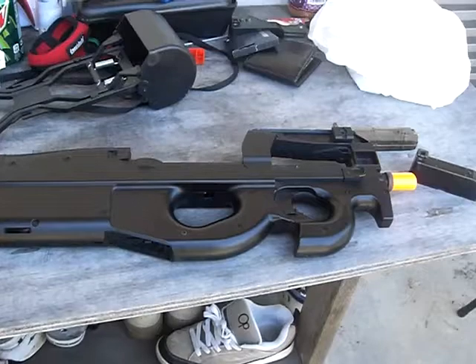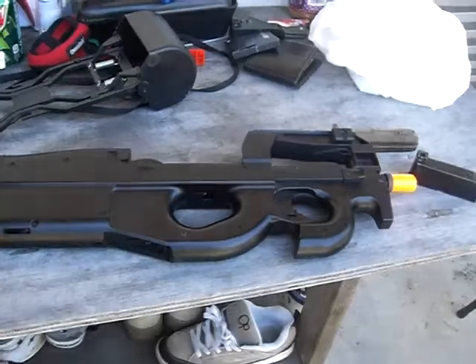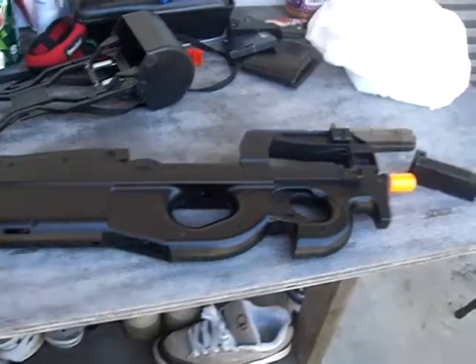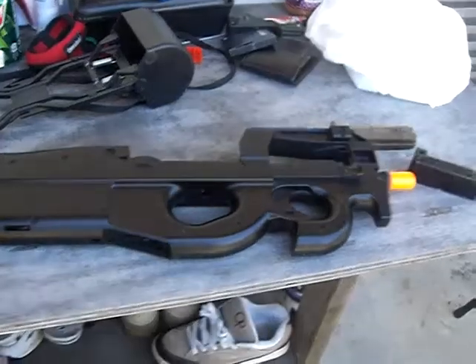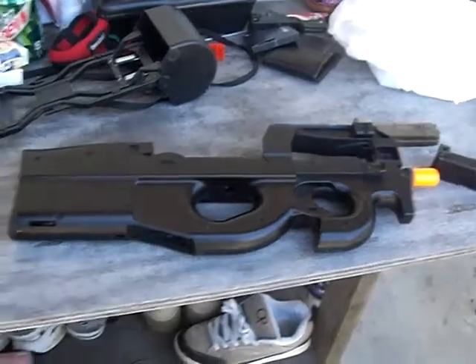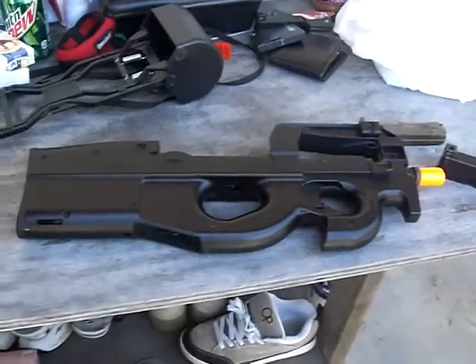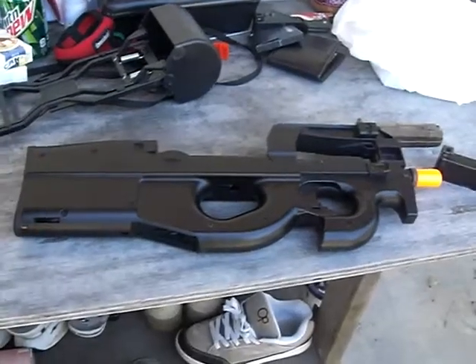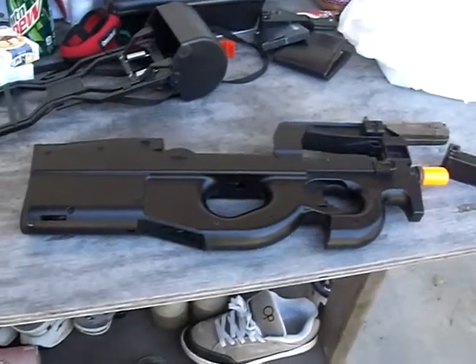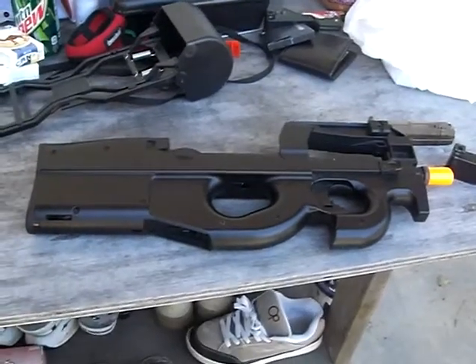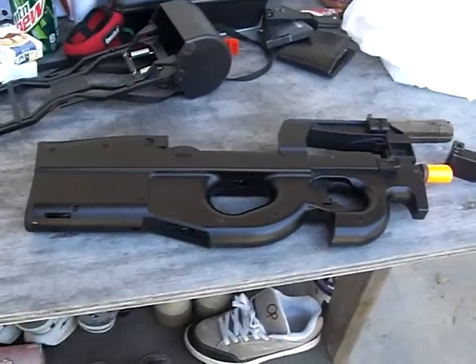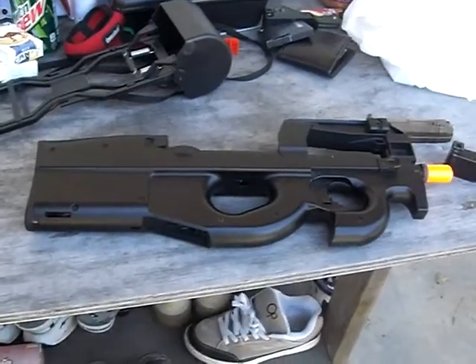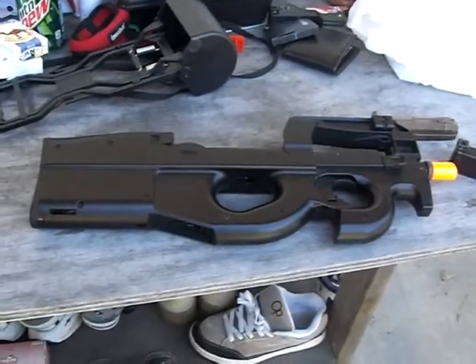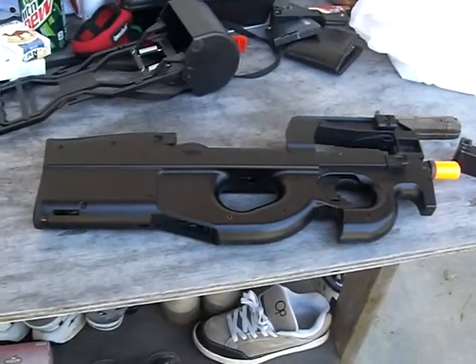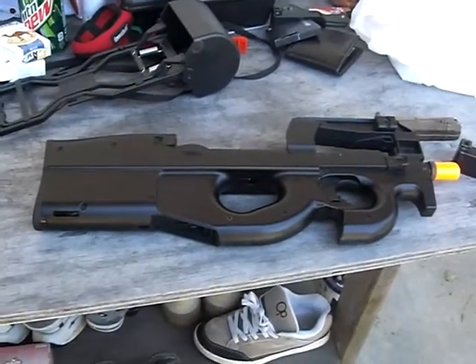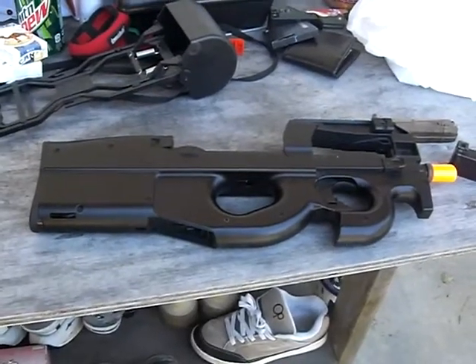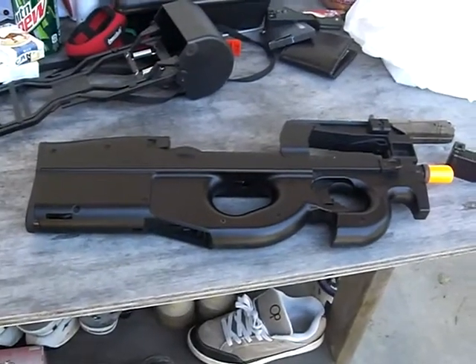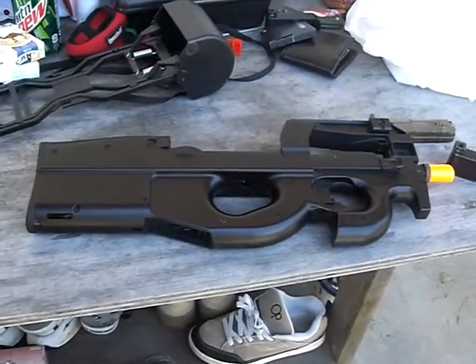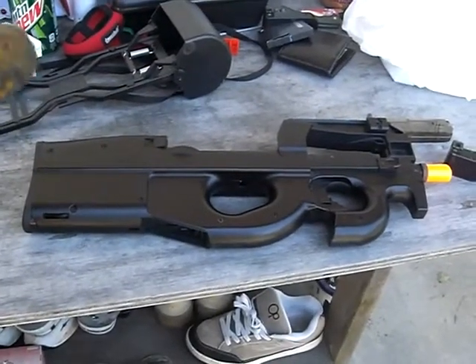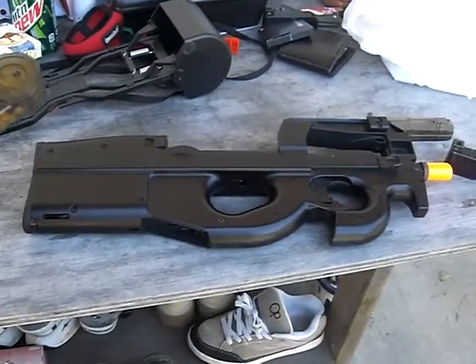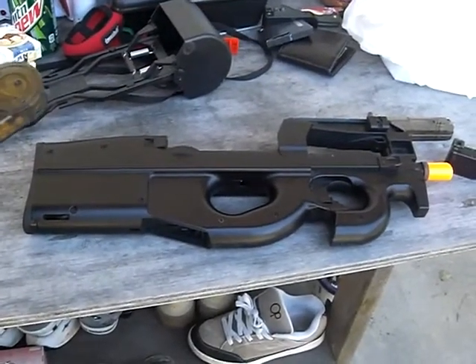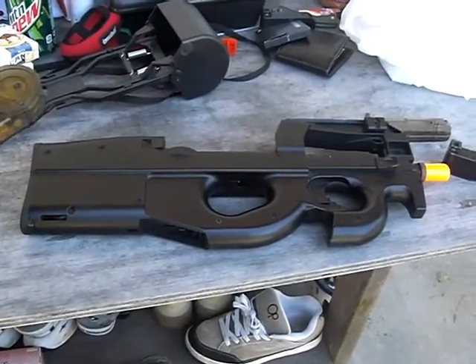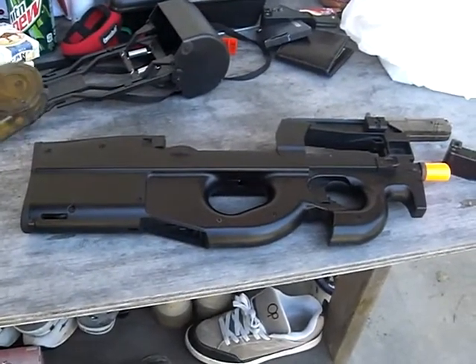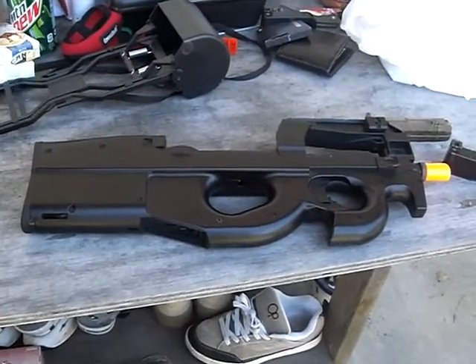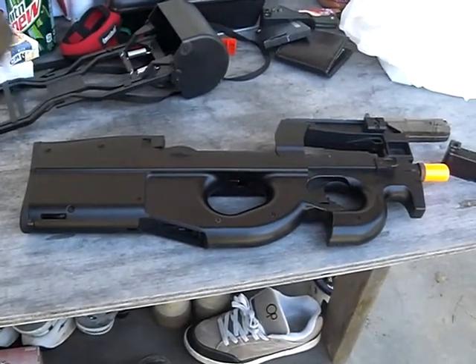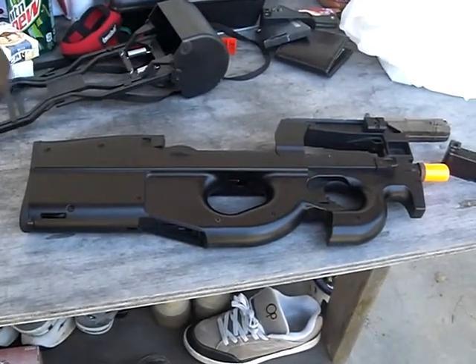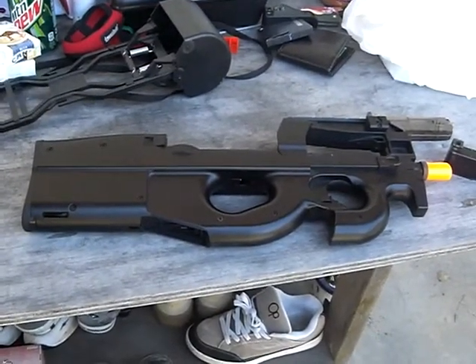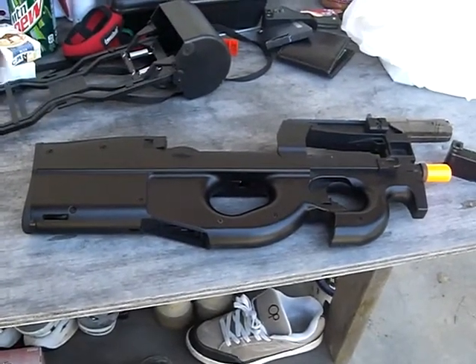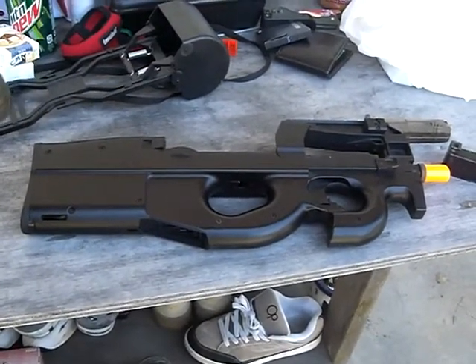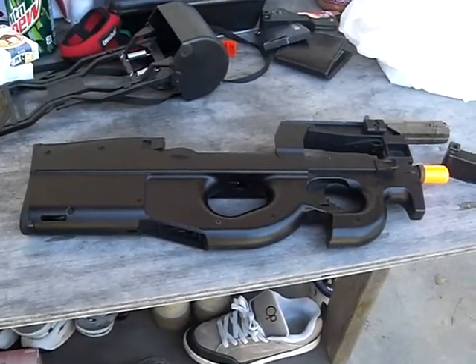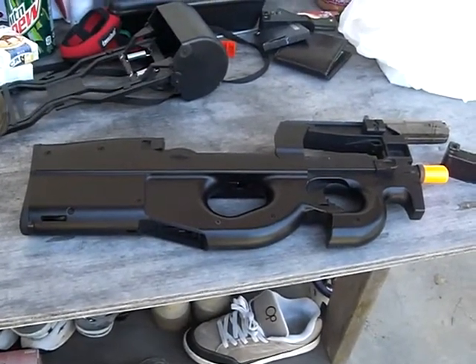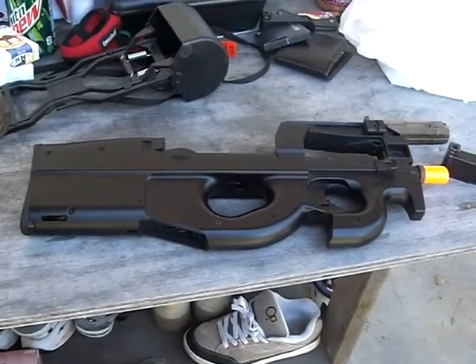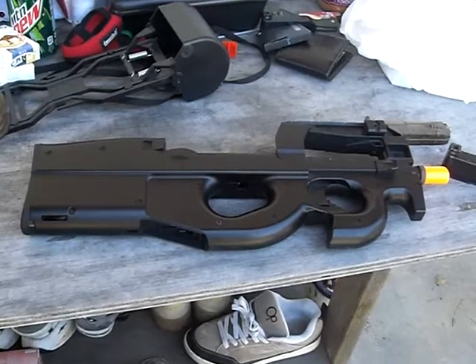Hey YouTube, this is my review of the P90. I got this from Airsoft Megastore.